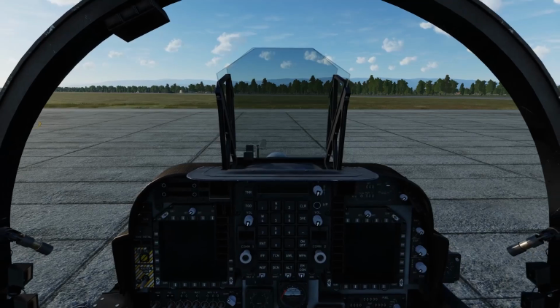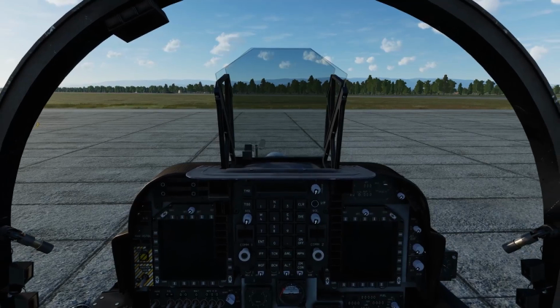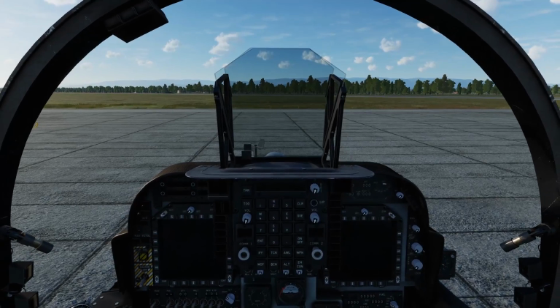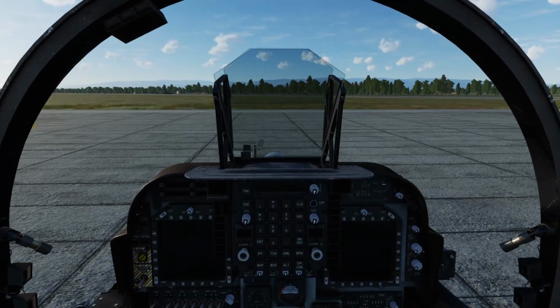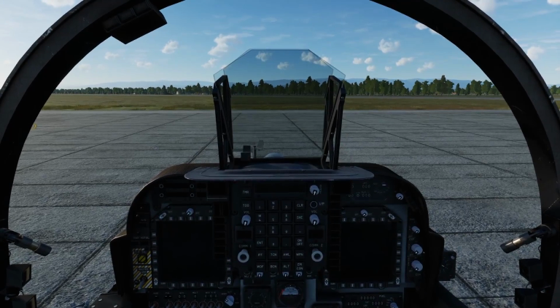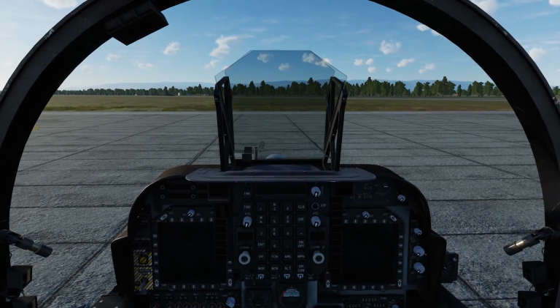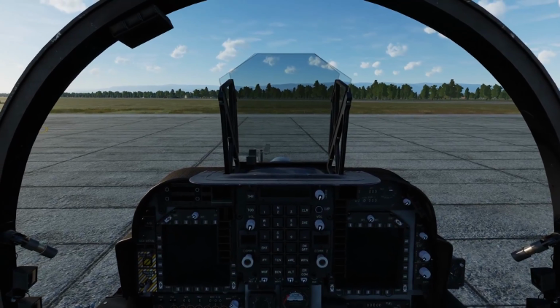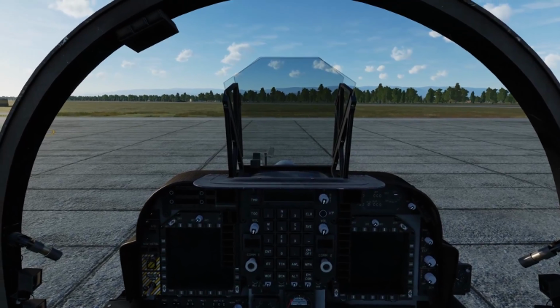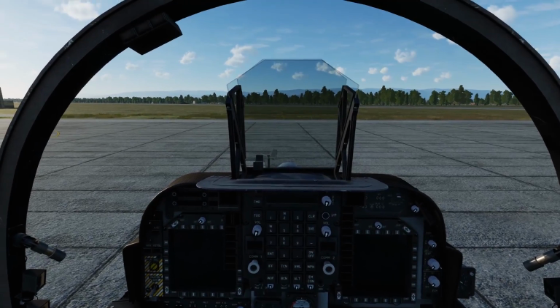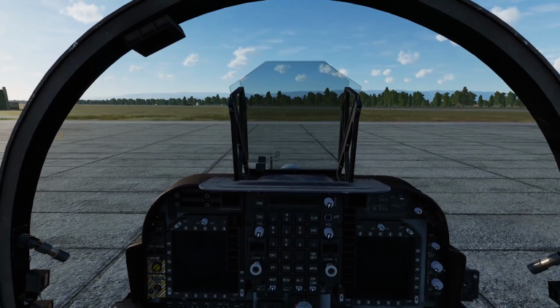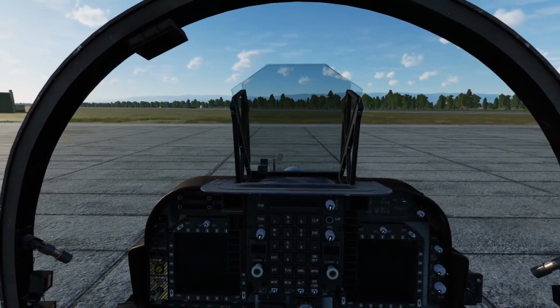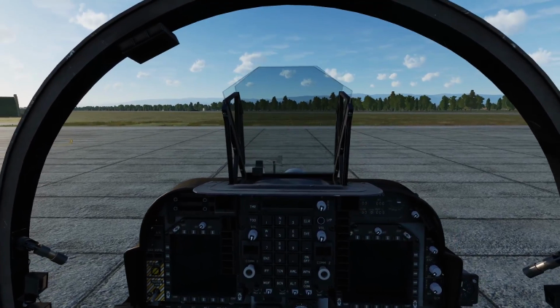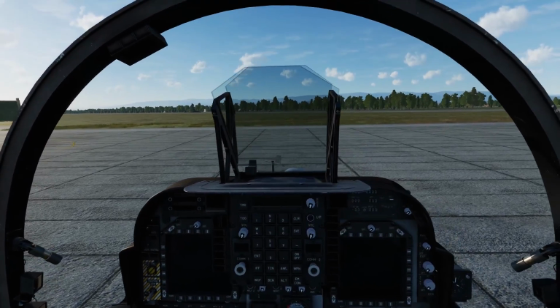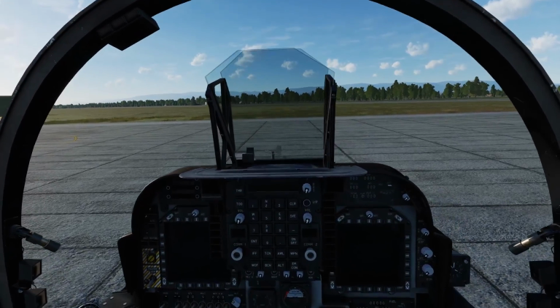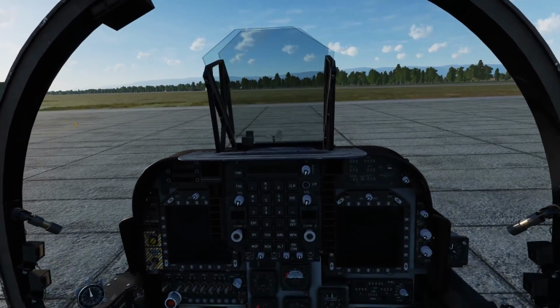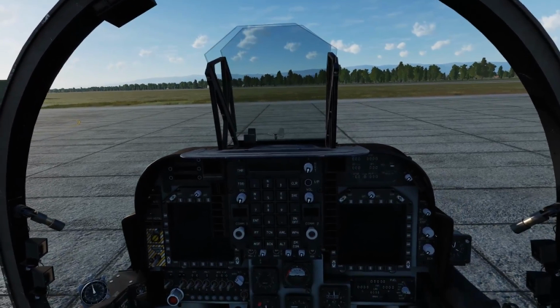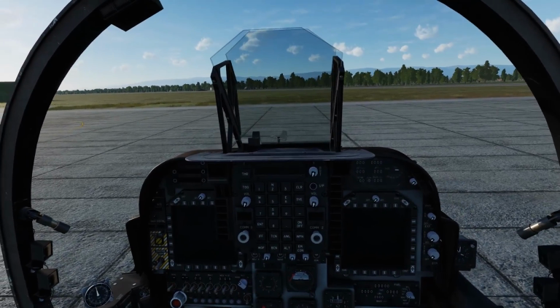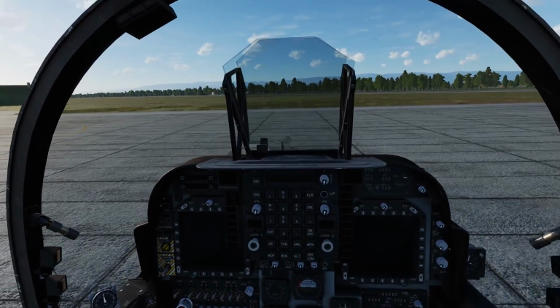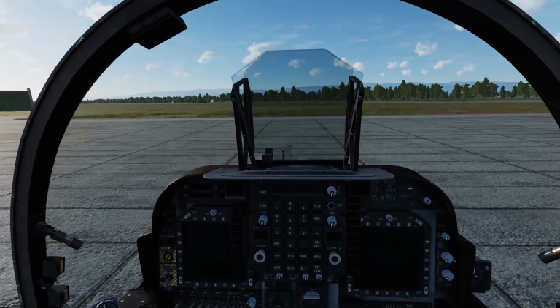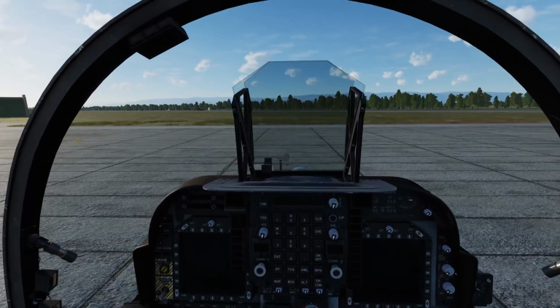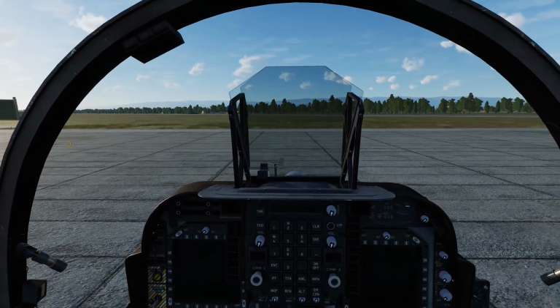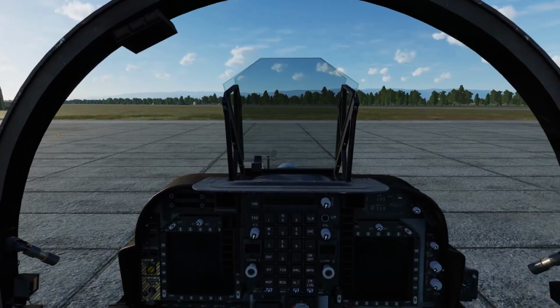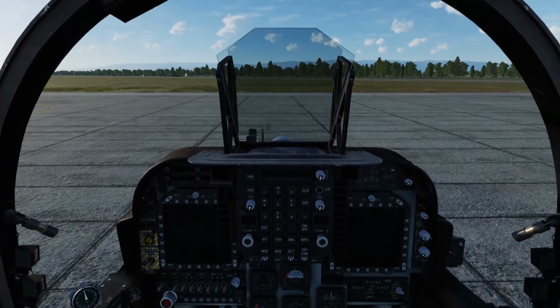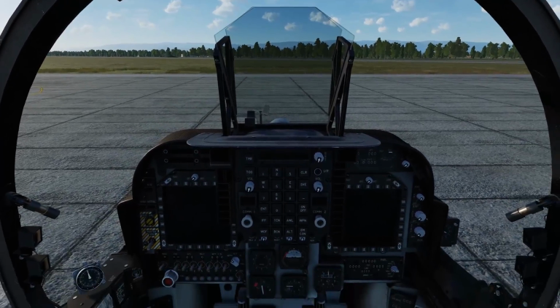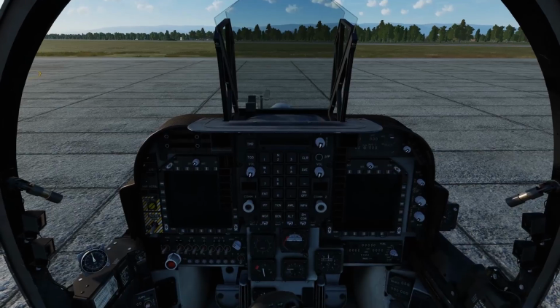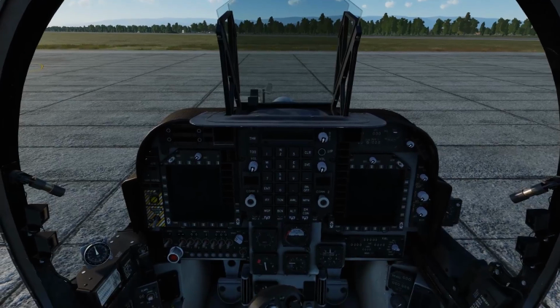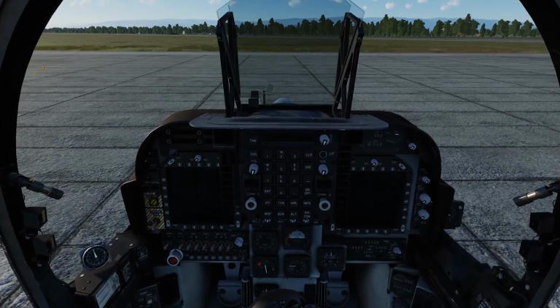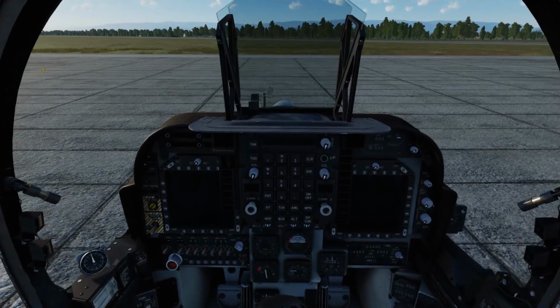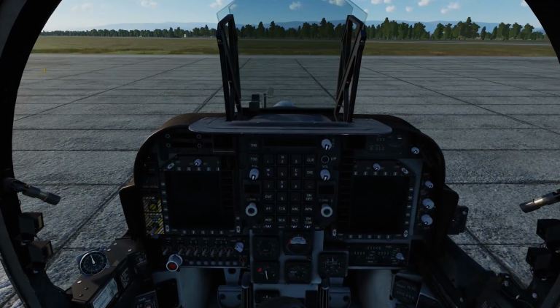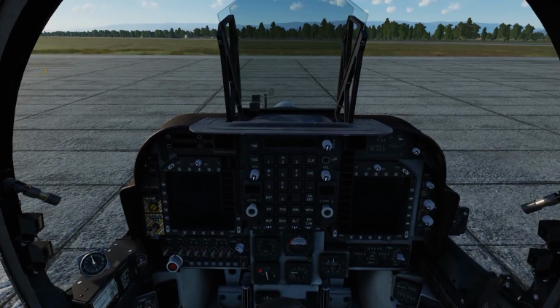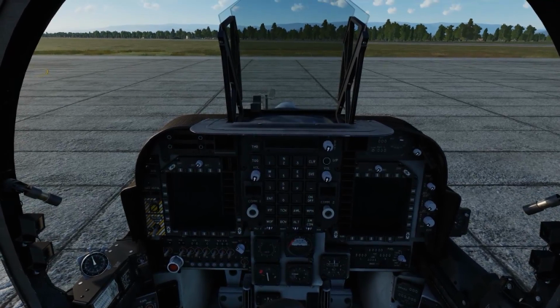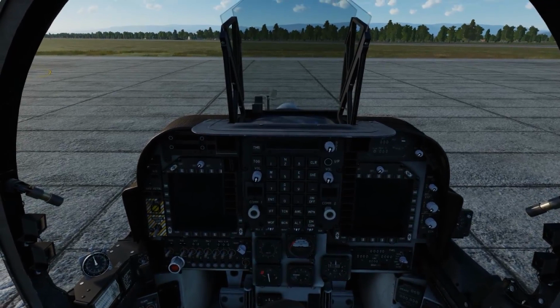That must be daunting for a new Harrier pilot, or even an older Harrier pilot looking to get reacquainted with the startup procedure for a little brush-up. I know that if I haven't started up a jet for a while, it takes me a little bit to figure out exactly what I need to do again. So that's why I'm making this video.